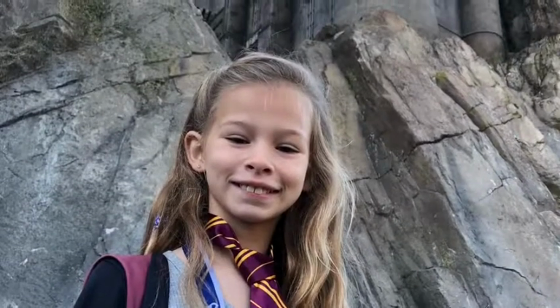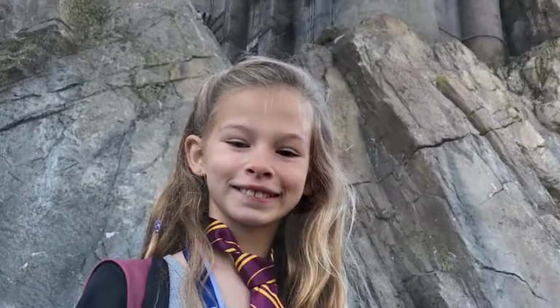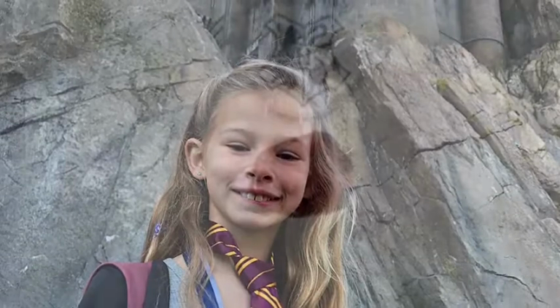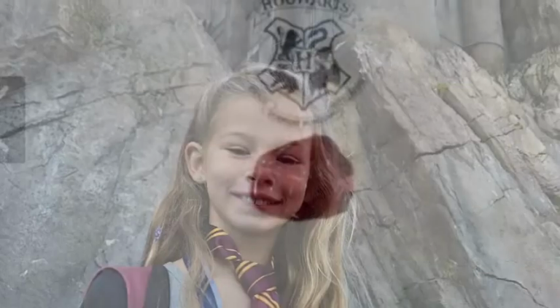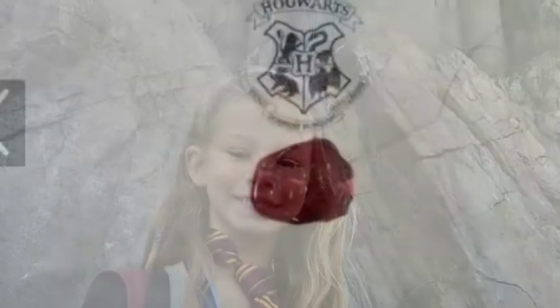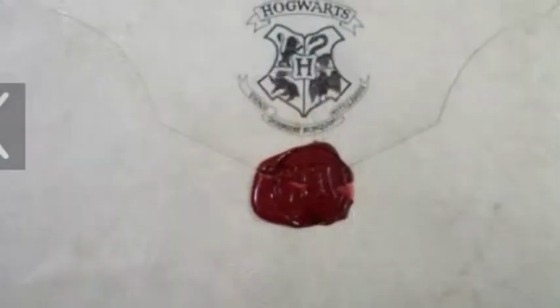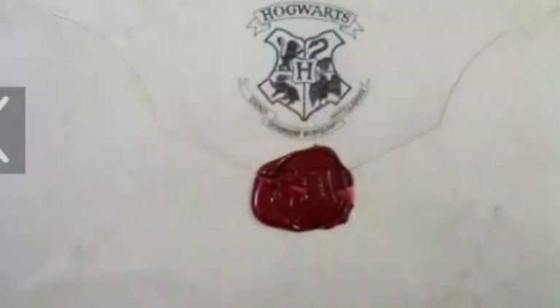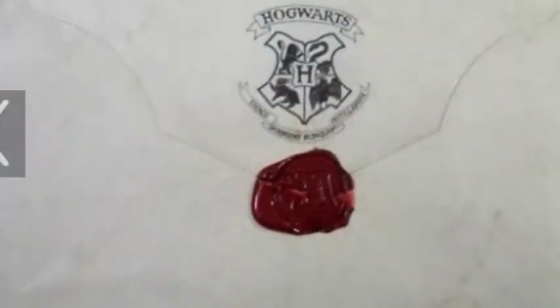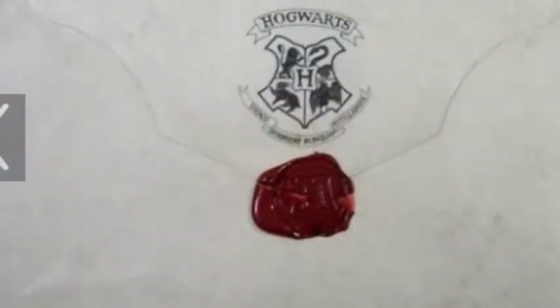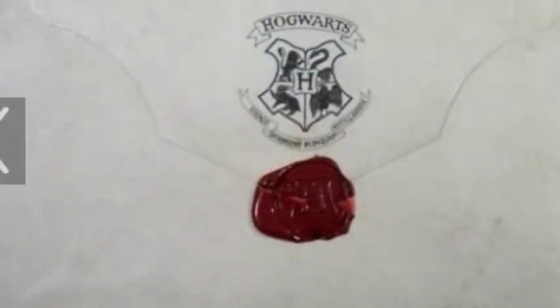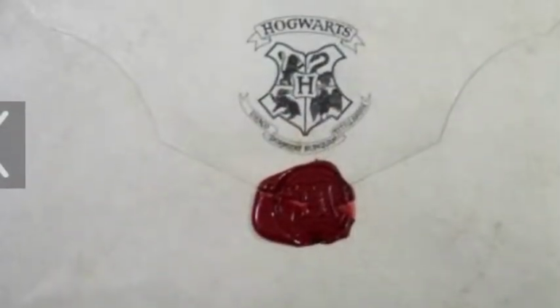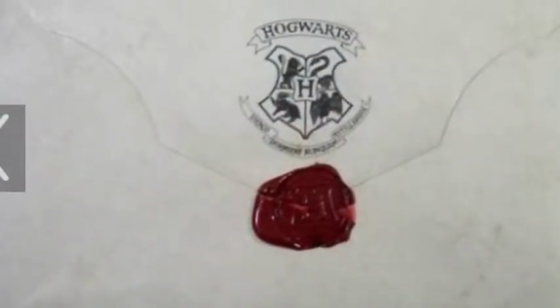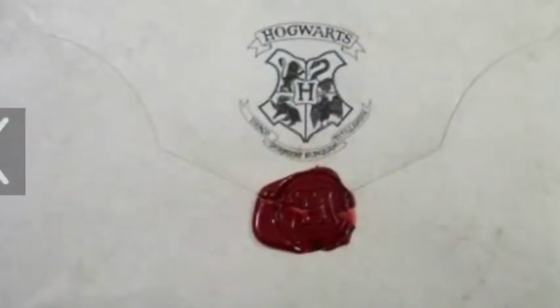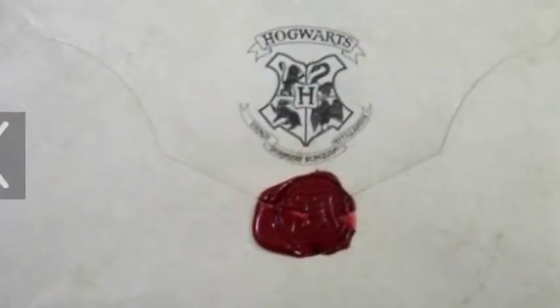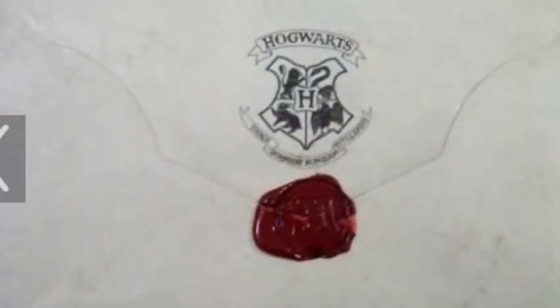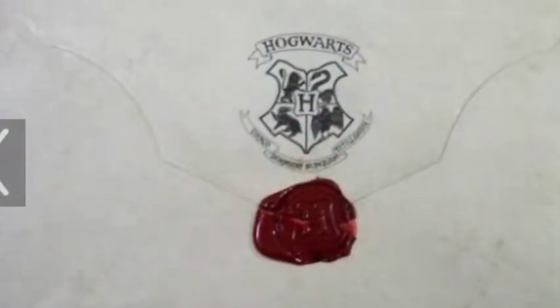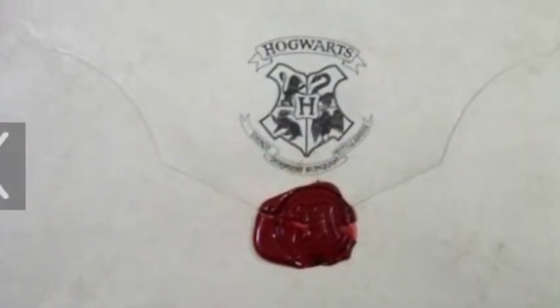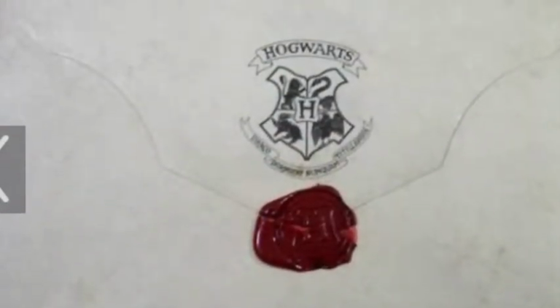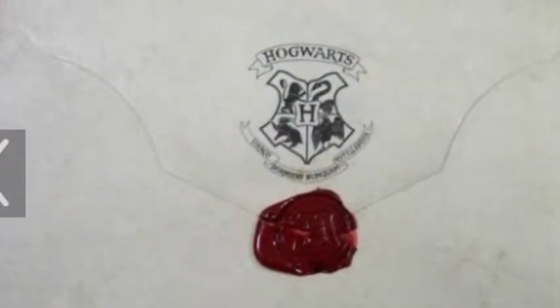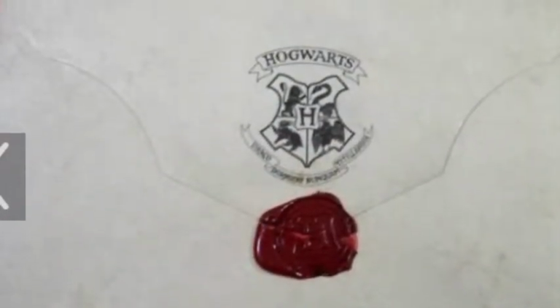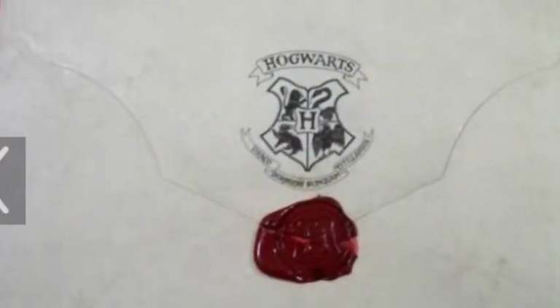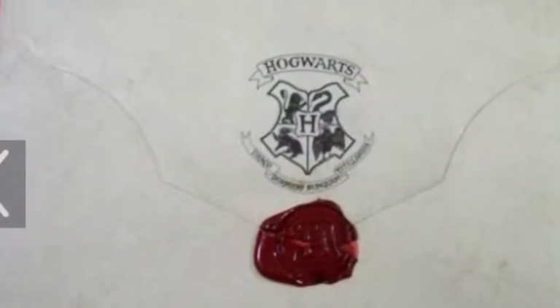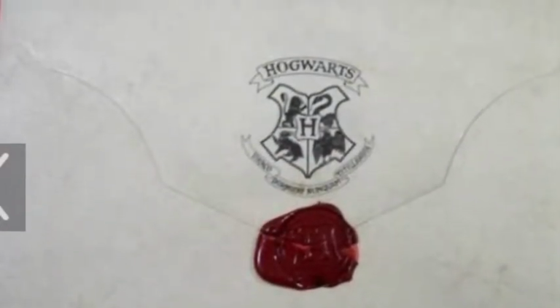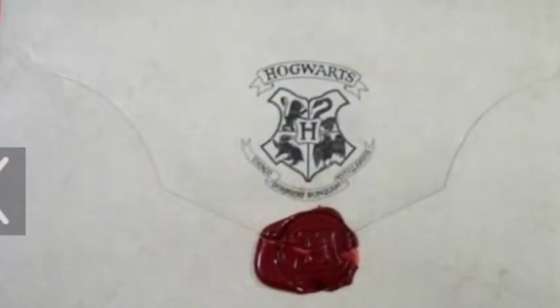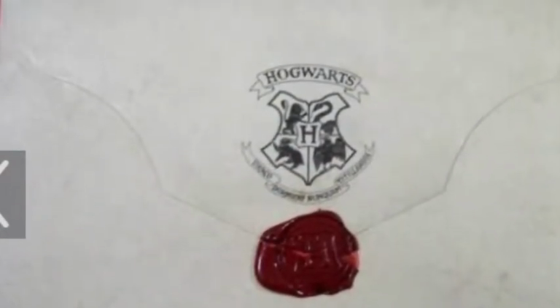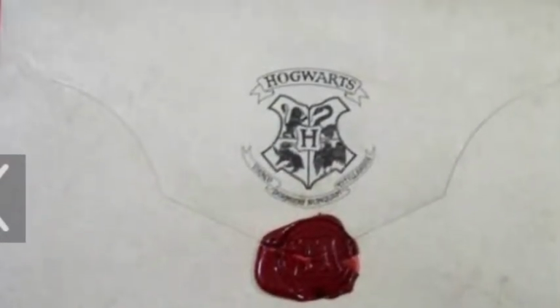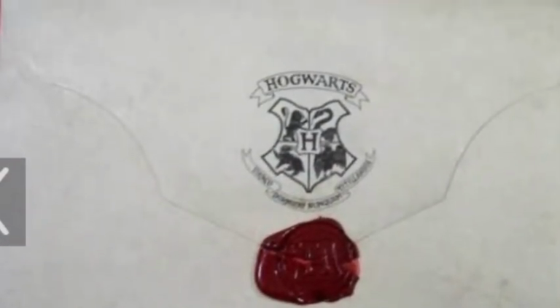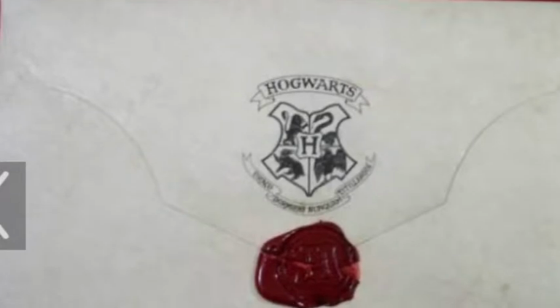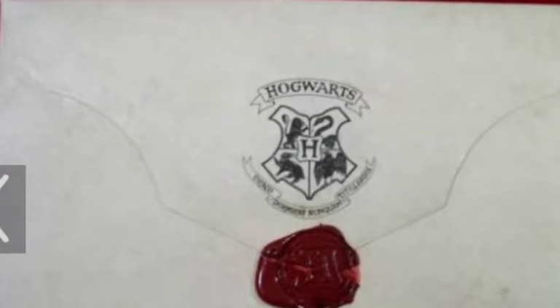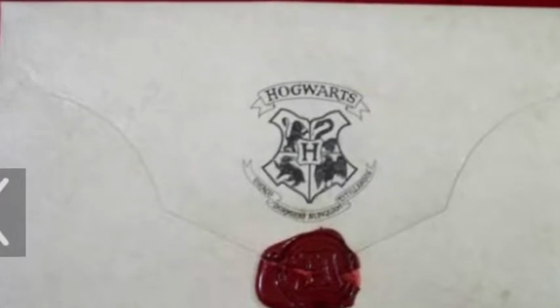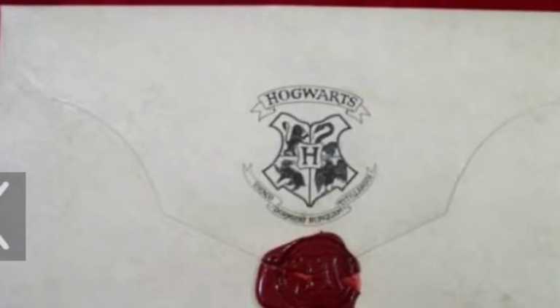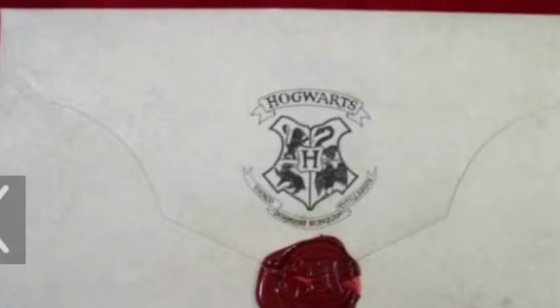When you get a letter to Hogwarts, it will look like this. It will say that you have been accepted to the school. For example, this one reads: